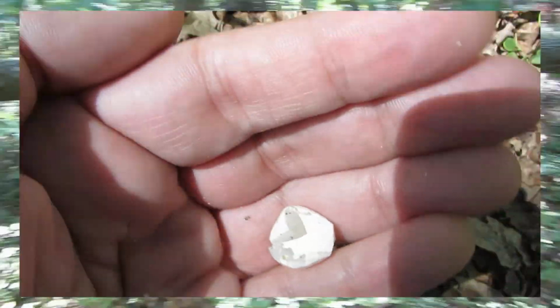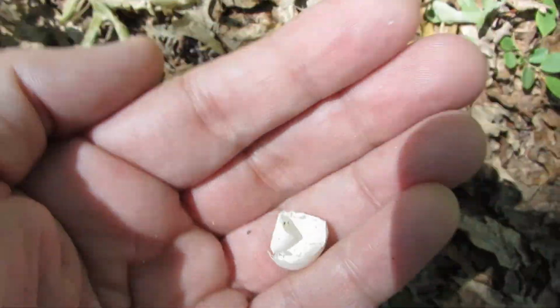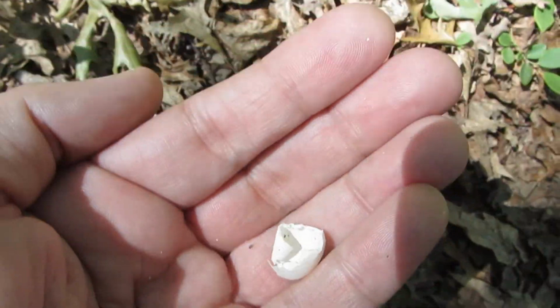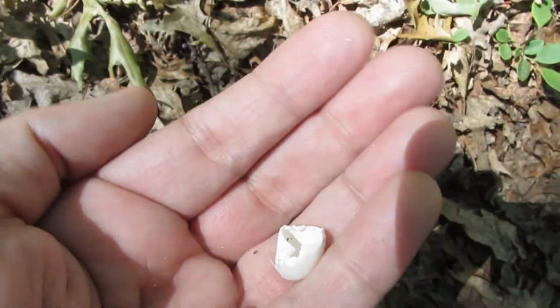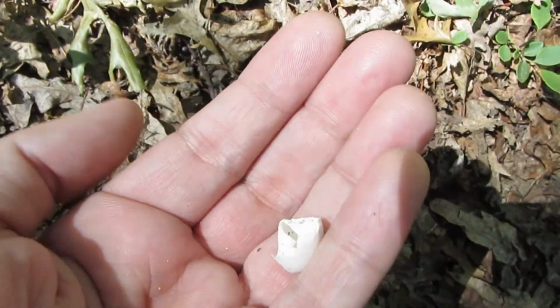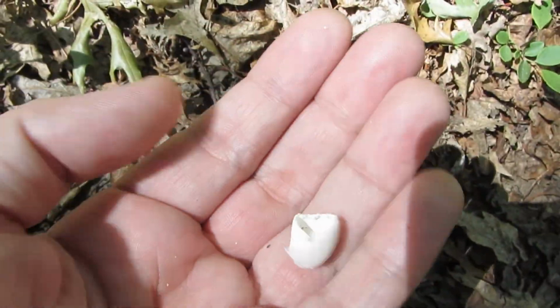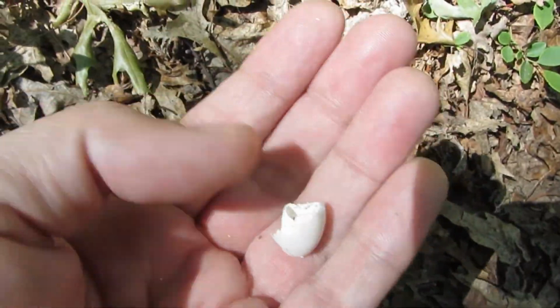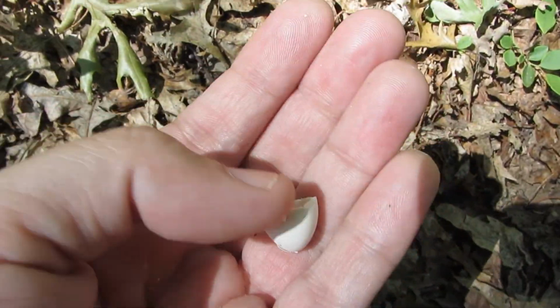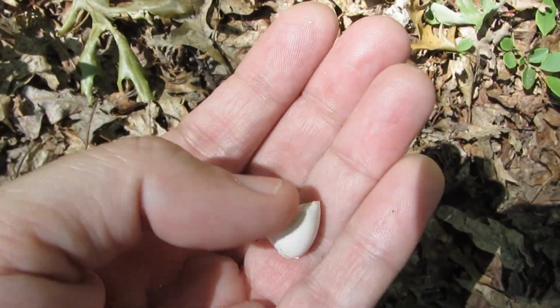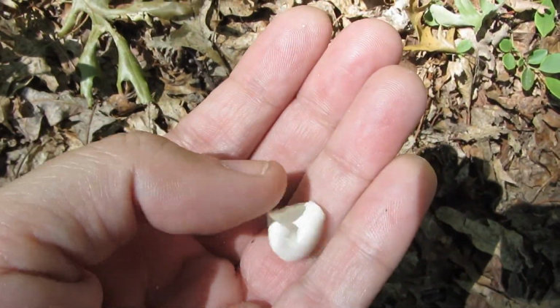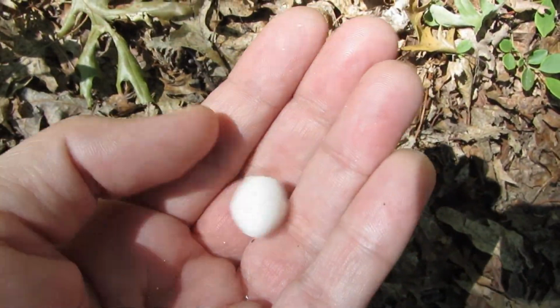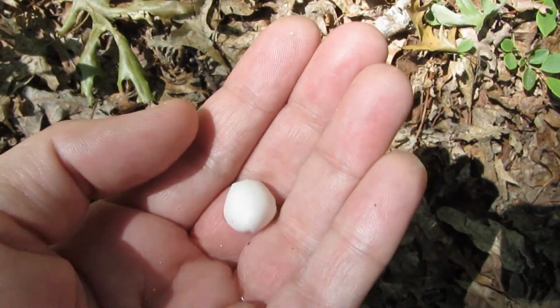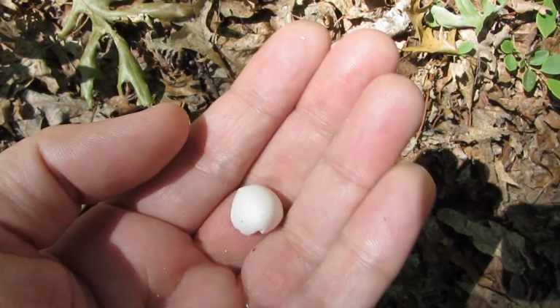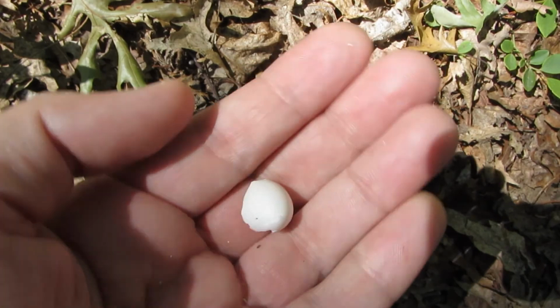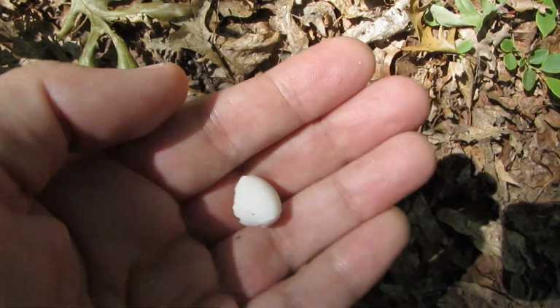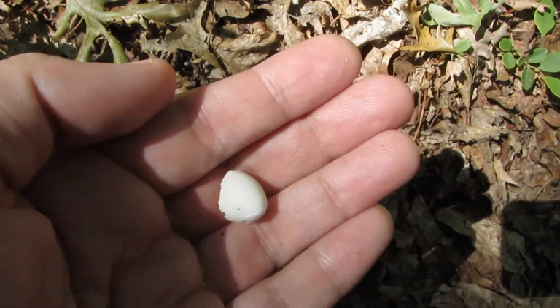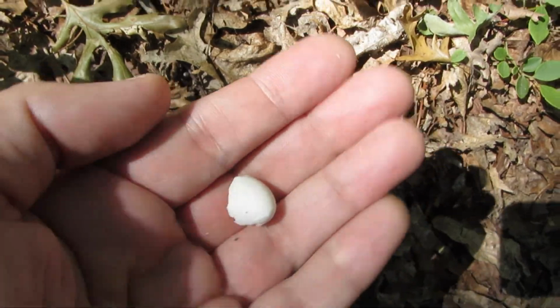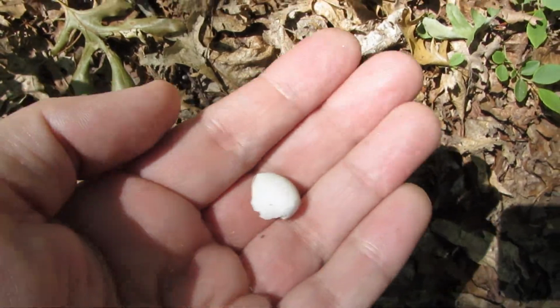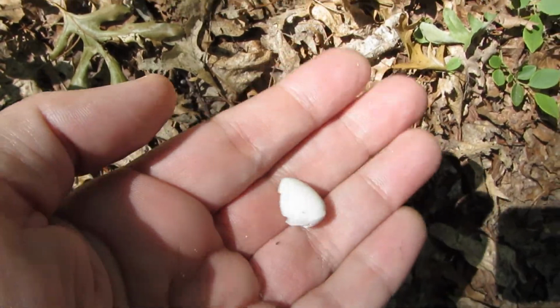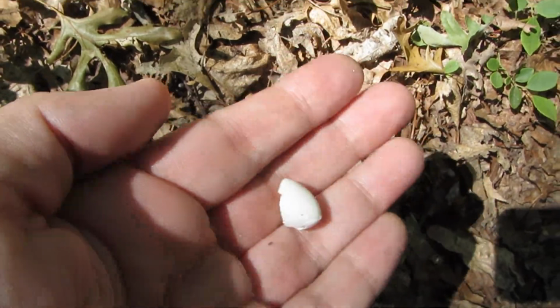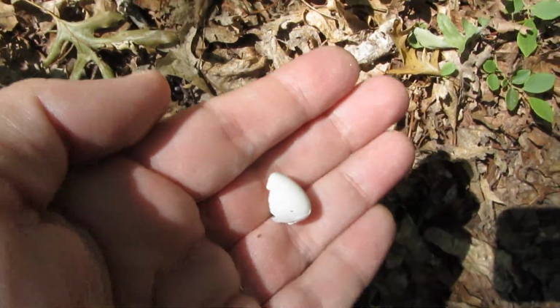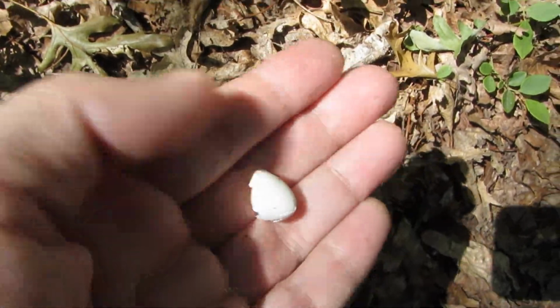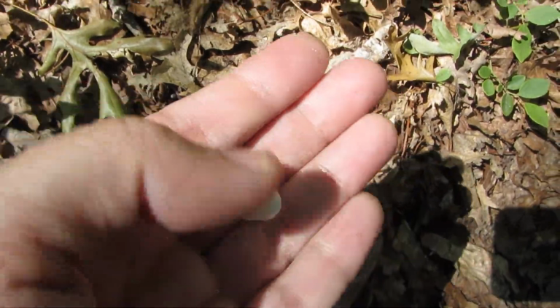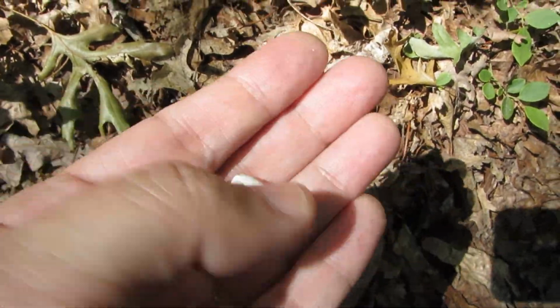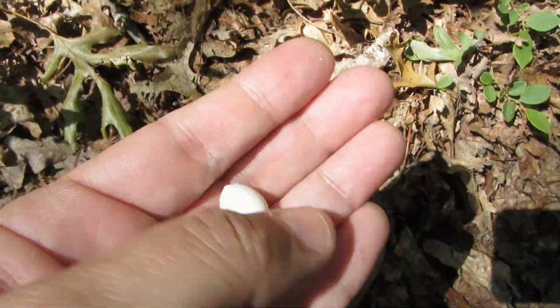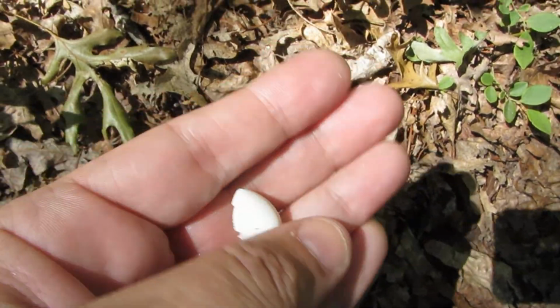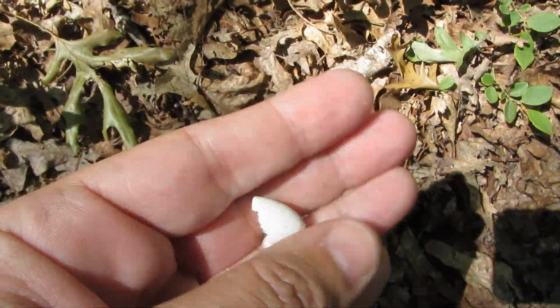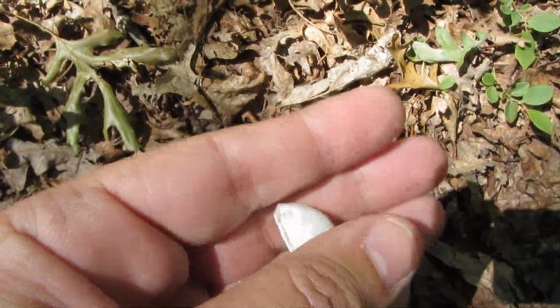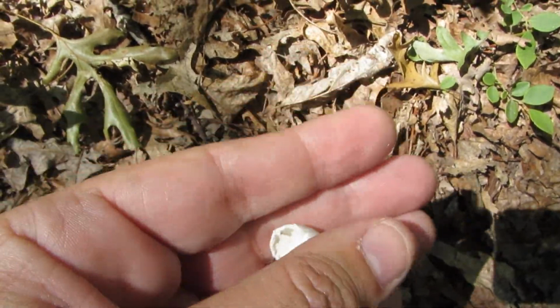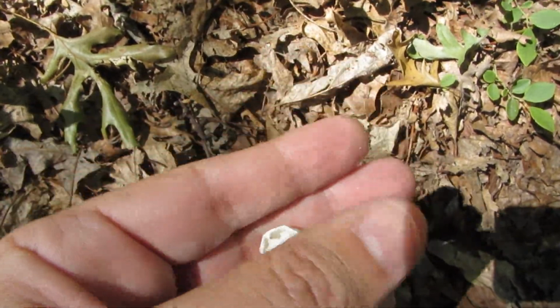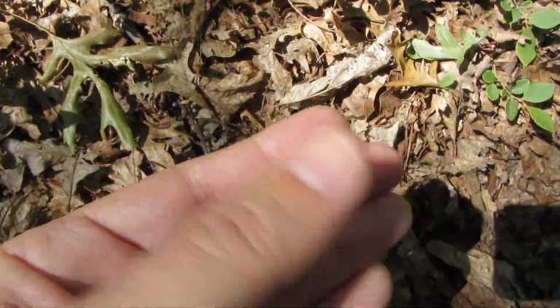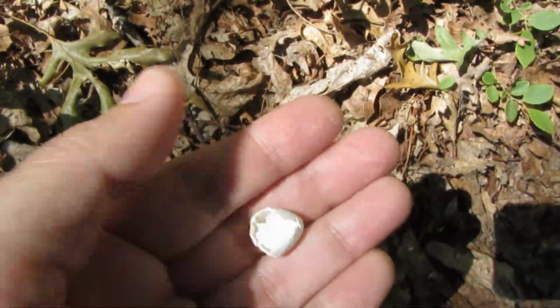I found a little piece of a bird eggshell, so there must be a nest somewhere around here. Awesome.